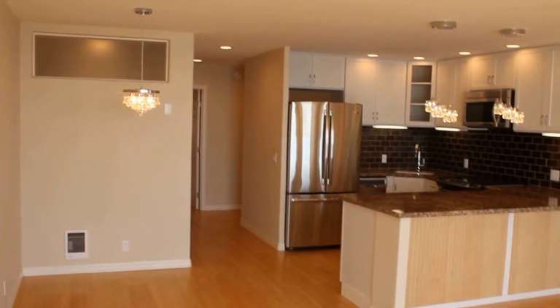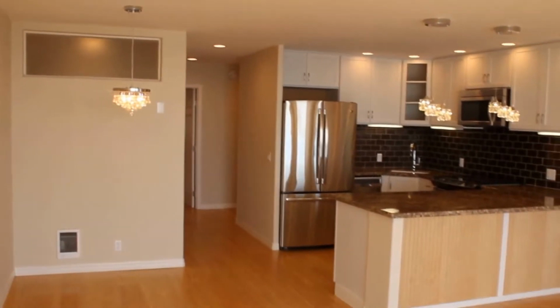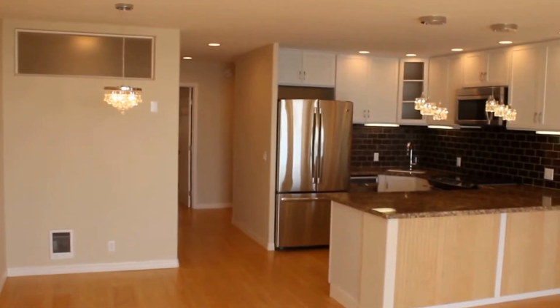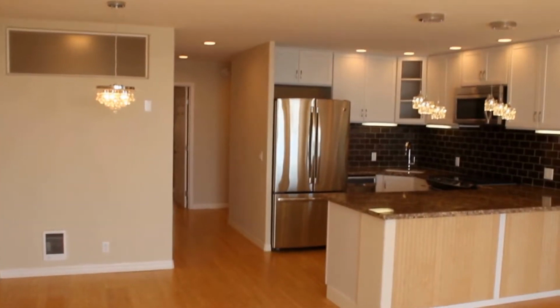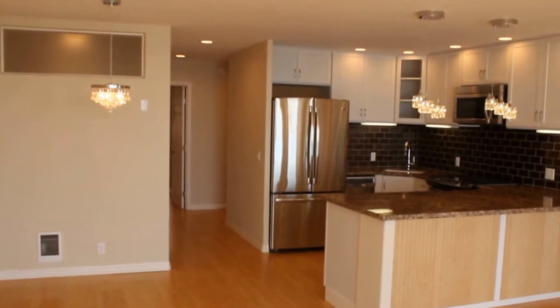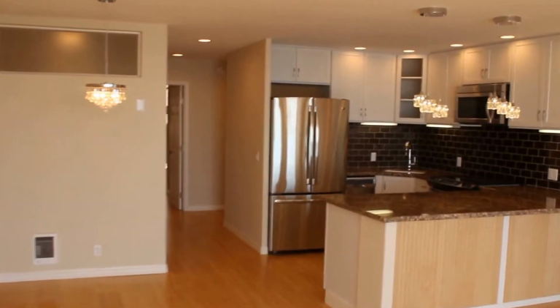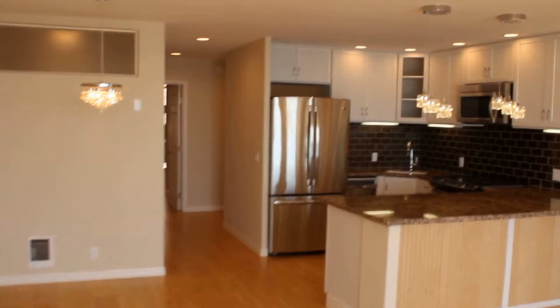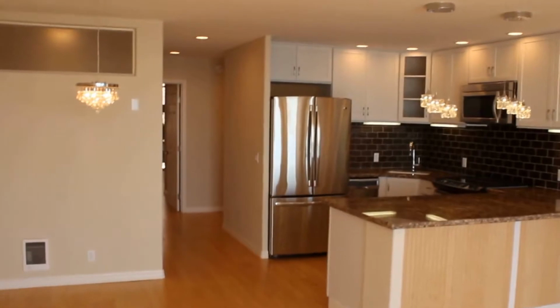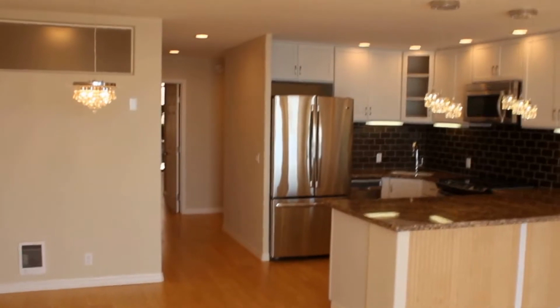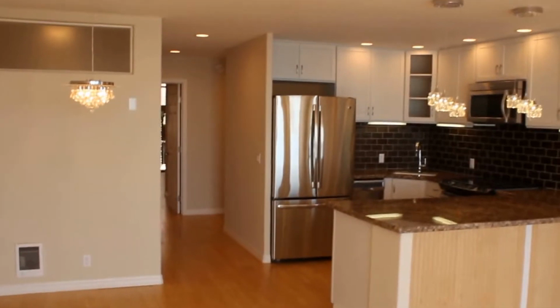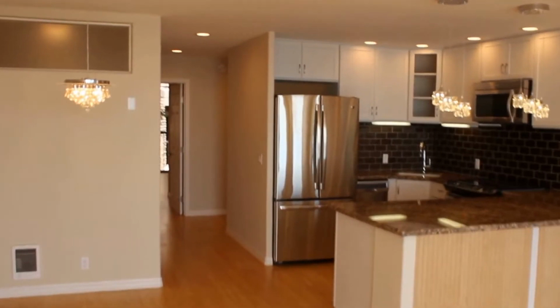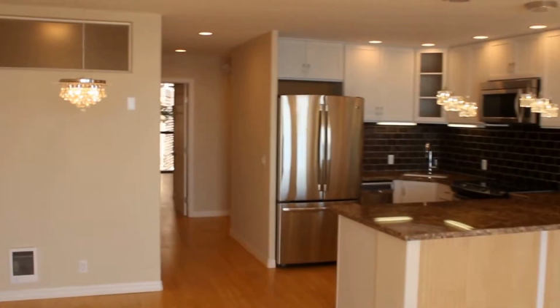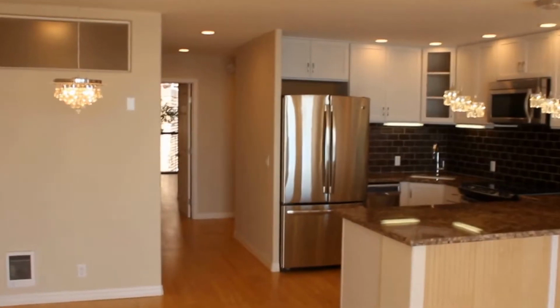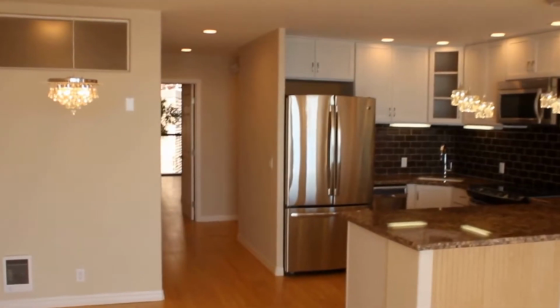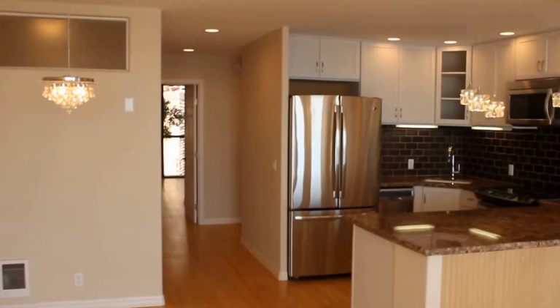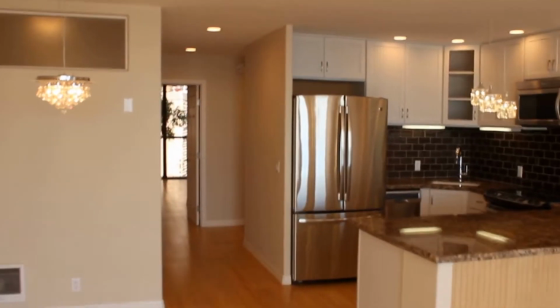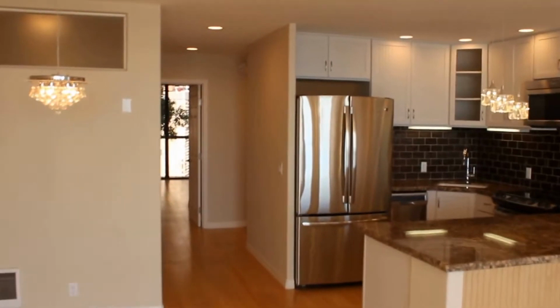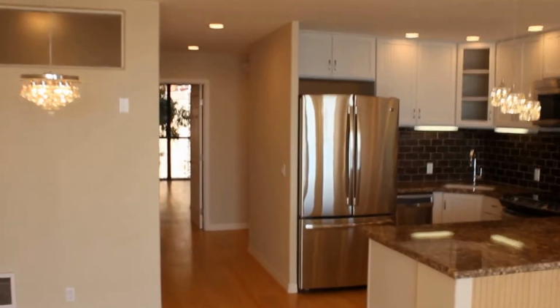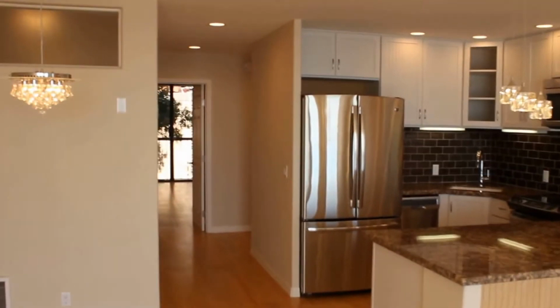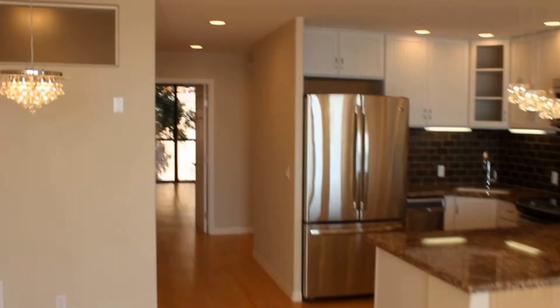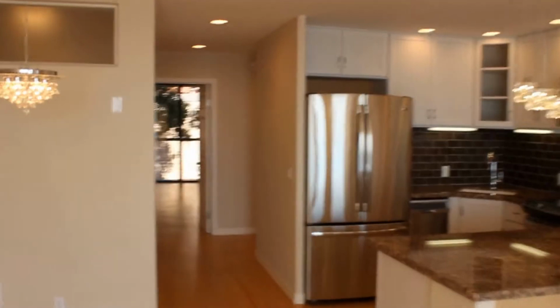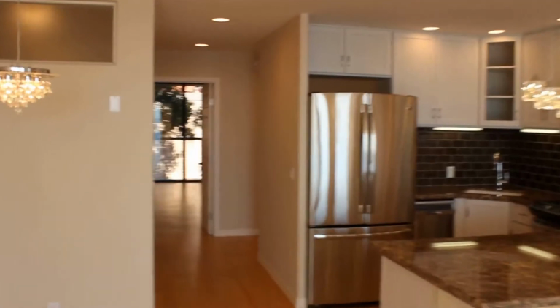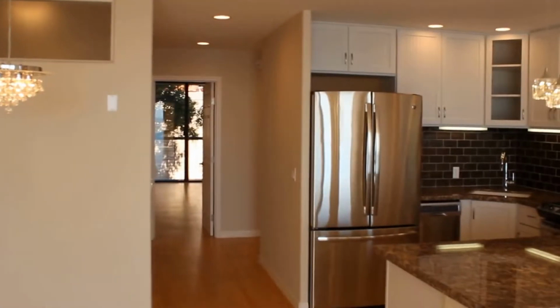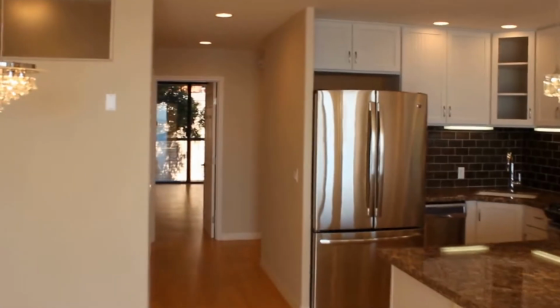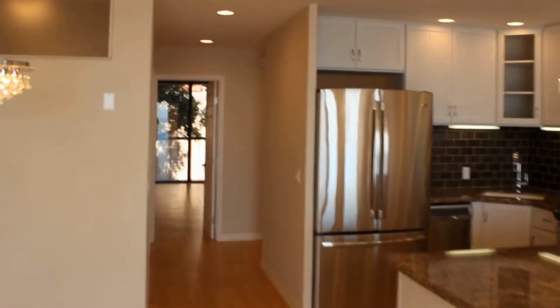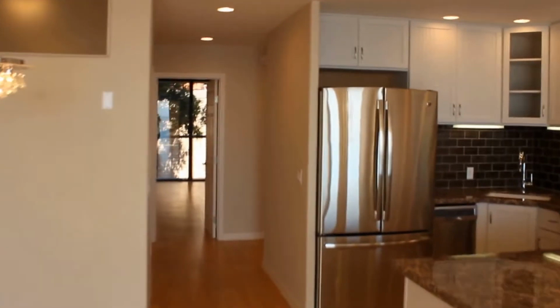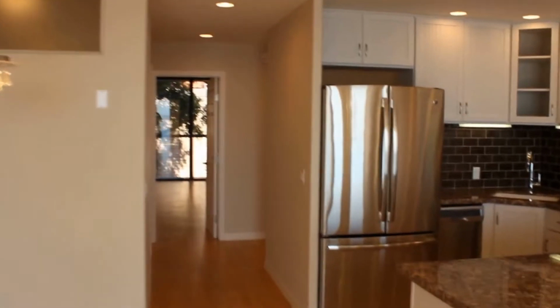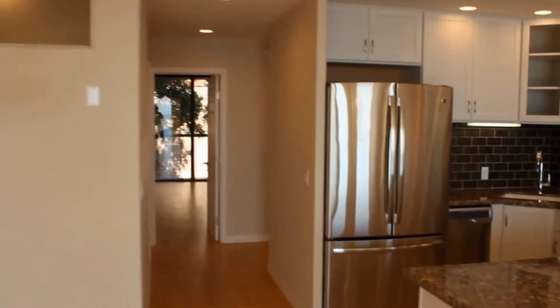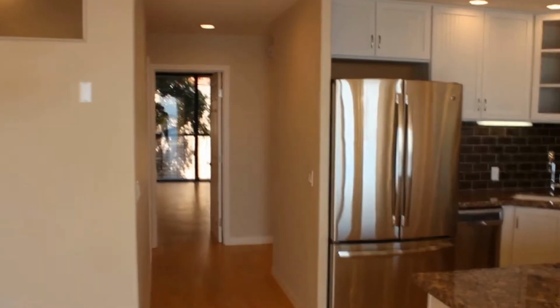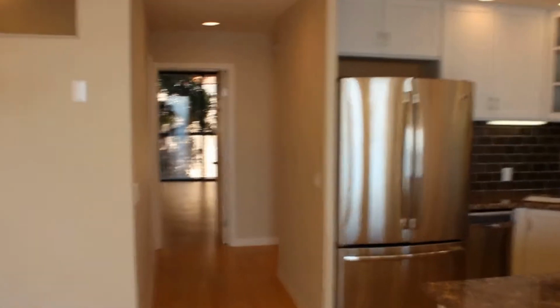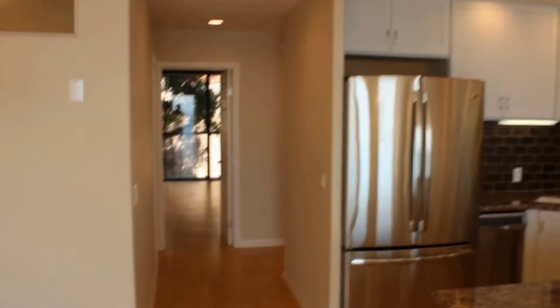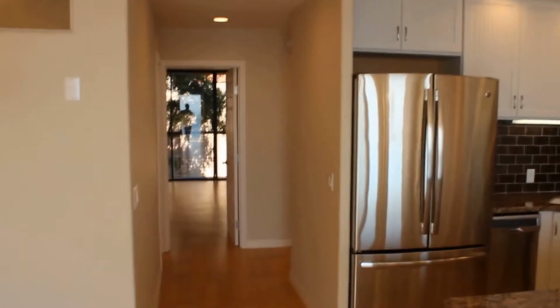Like I said, everything in here is new — from the paint to the floors and the appliances.